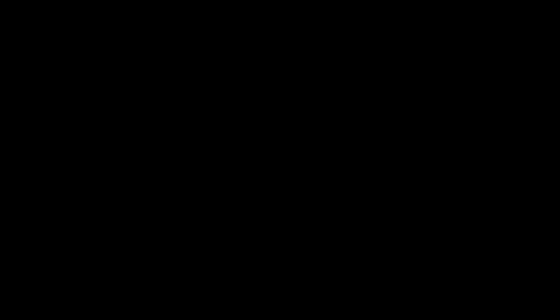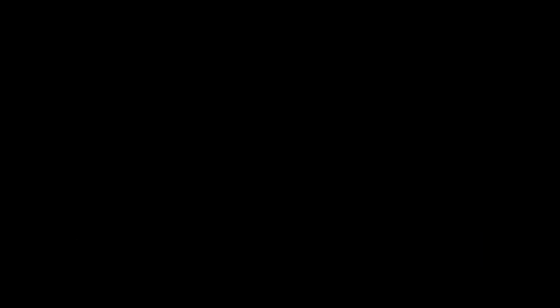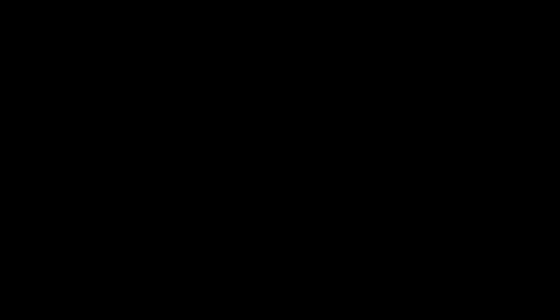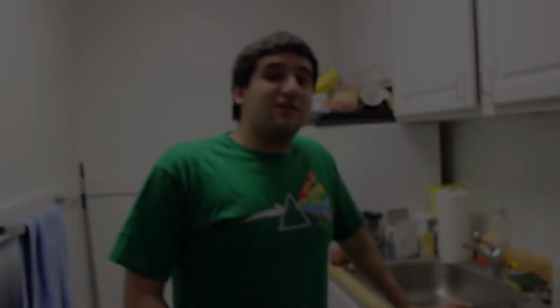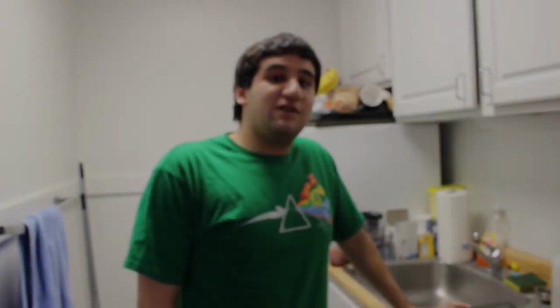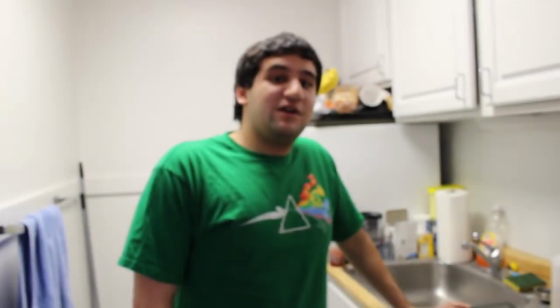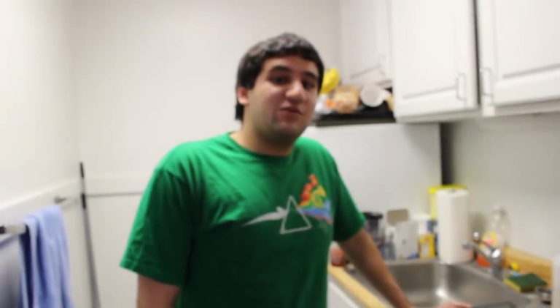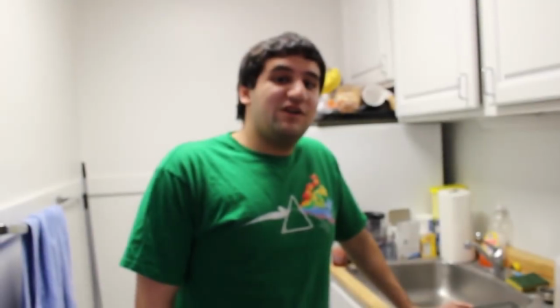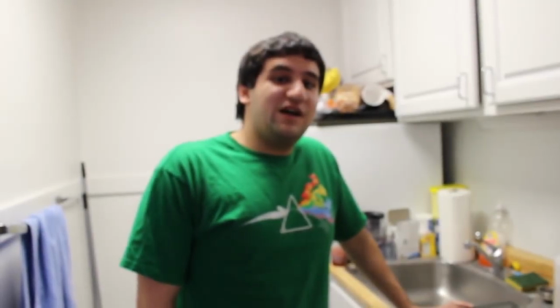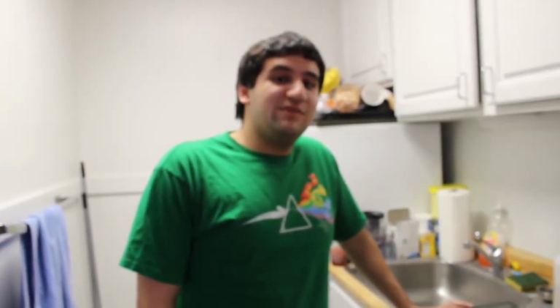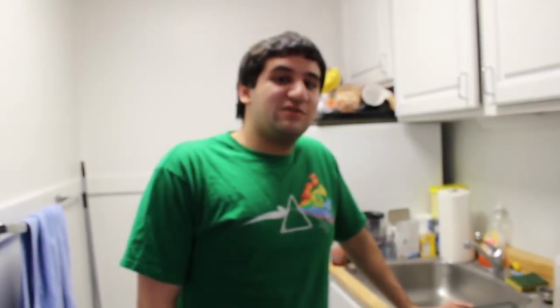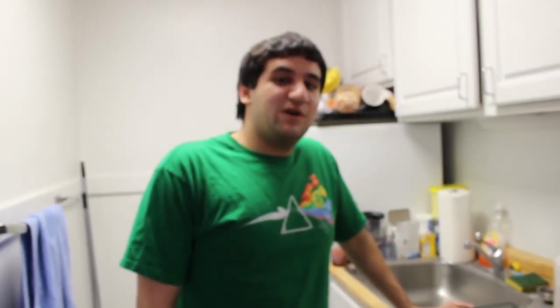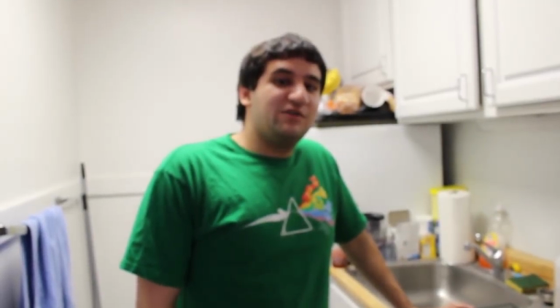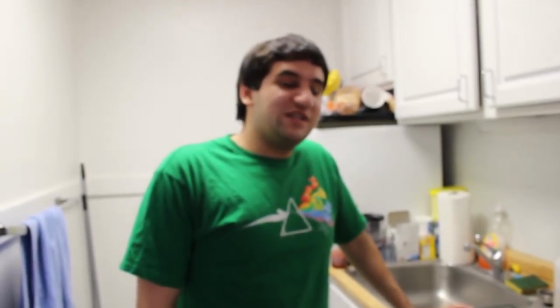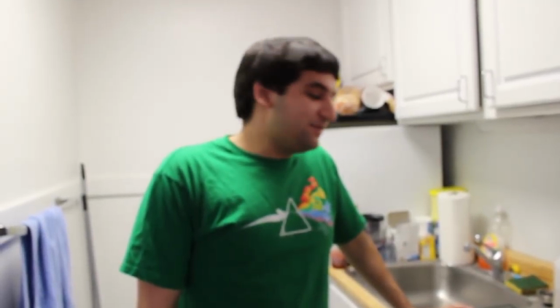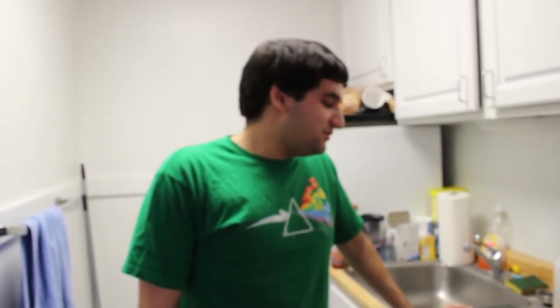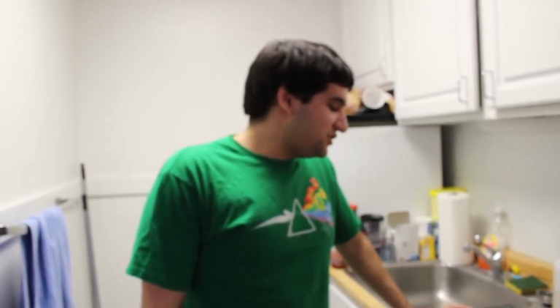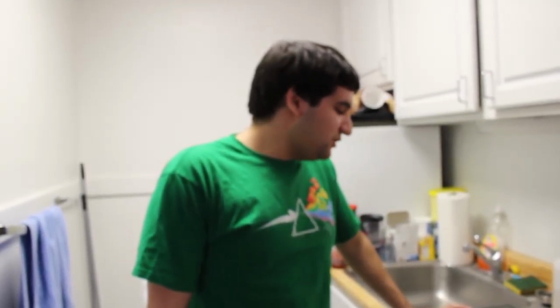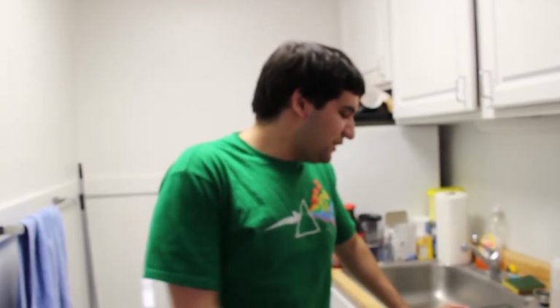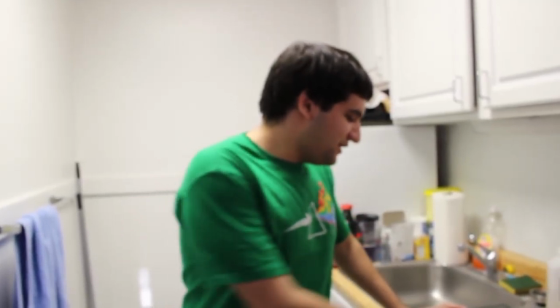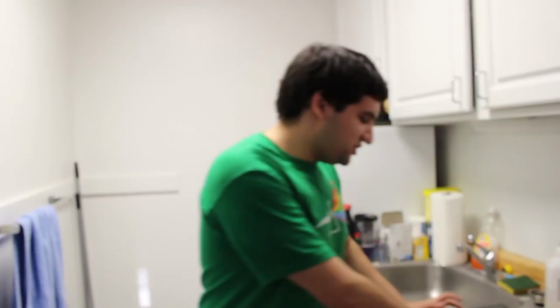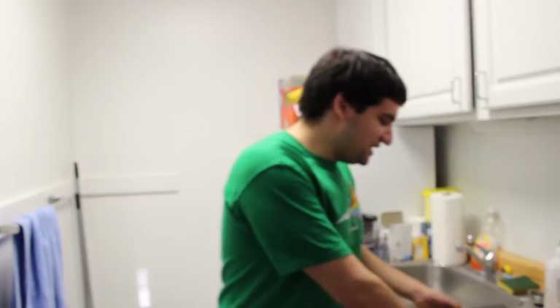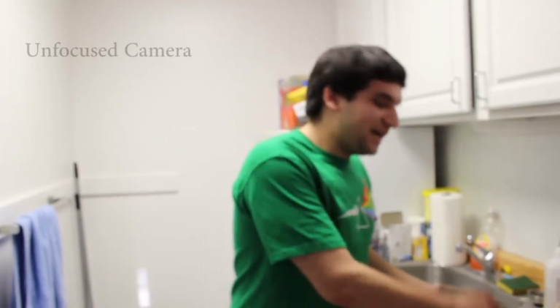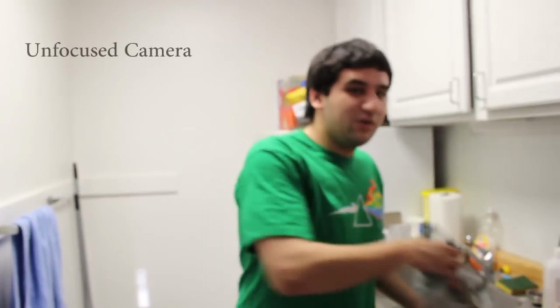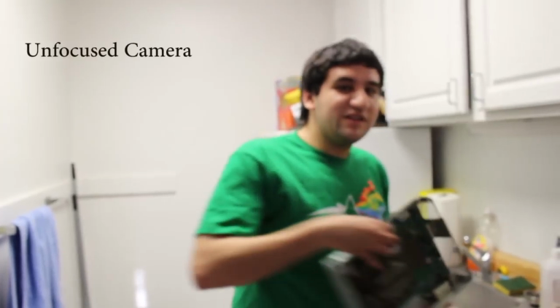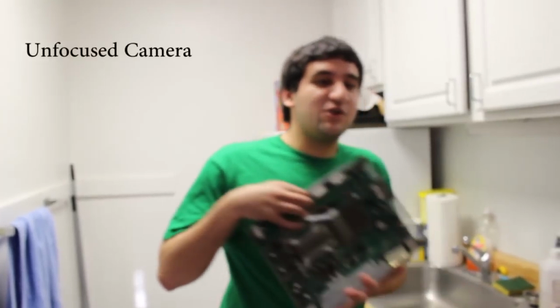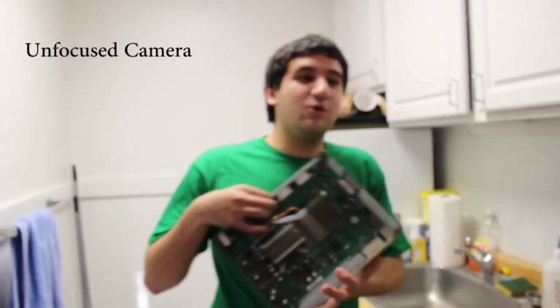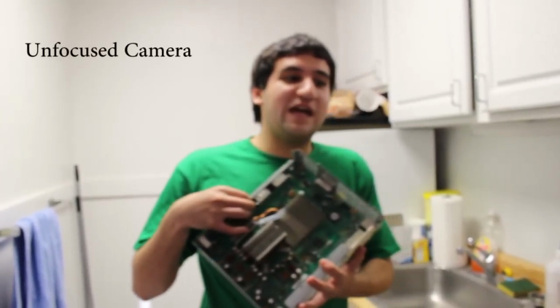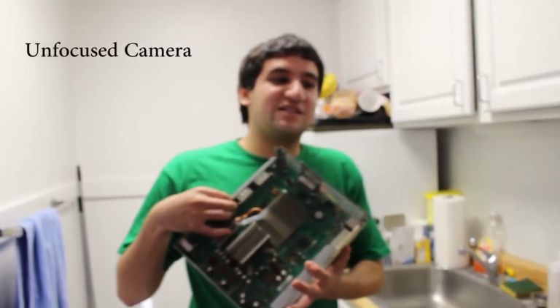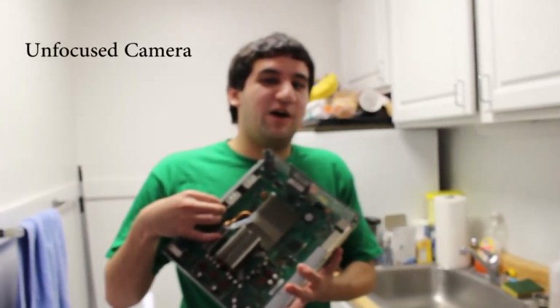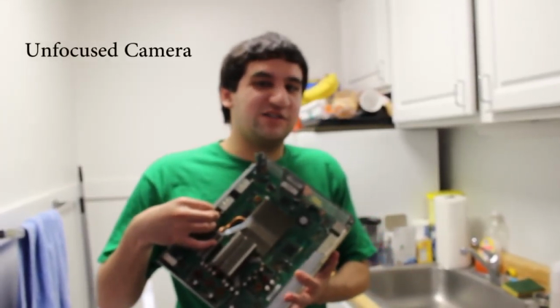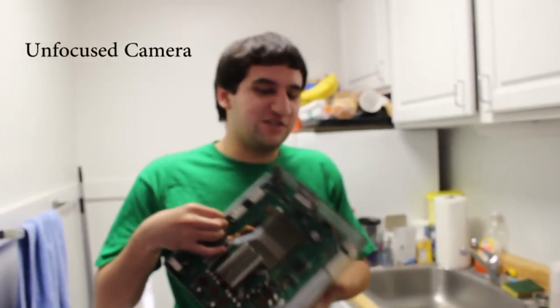Hey, what's going on everyone? I'm Mr. Mario, and today I'm going to be showing you how to JTAG one of these old Xboxes.